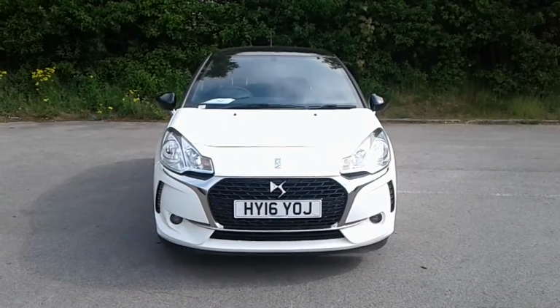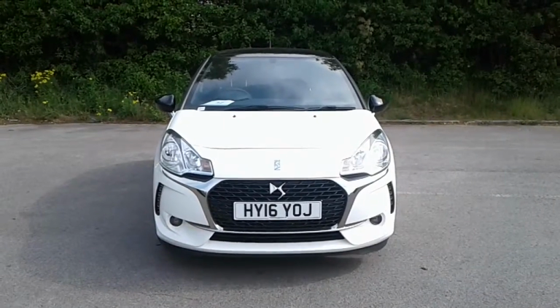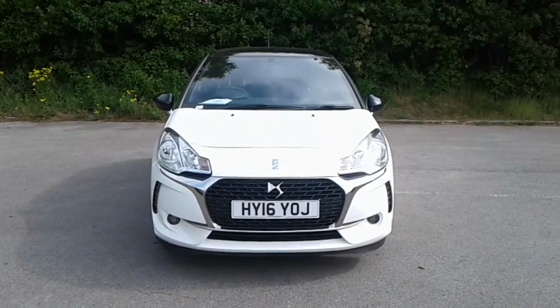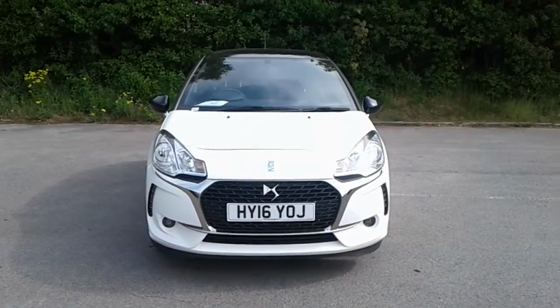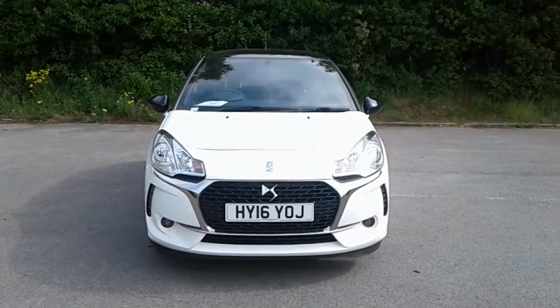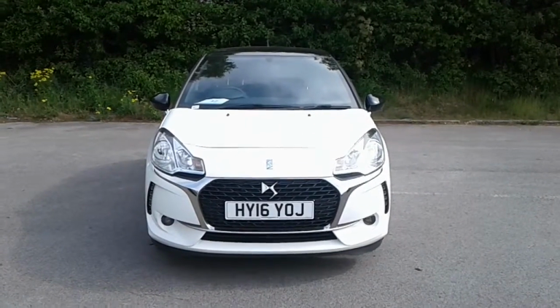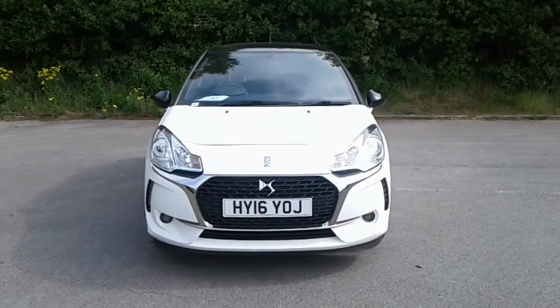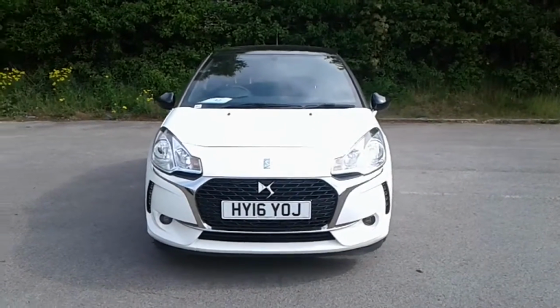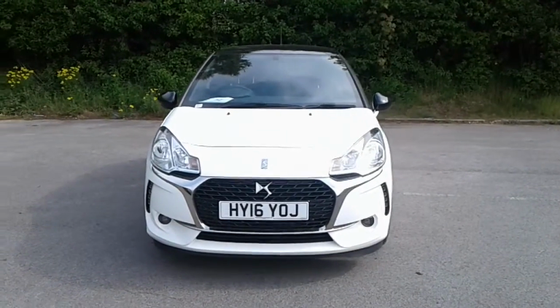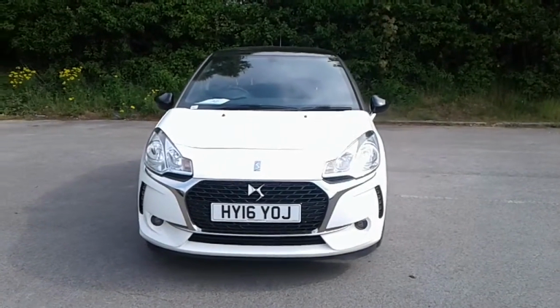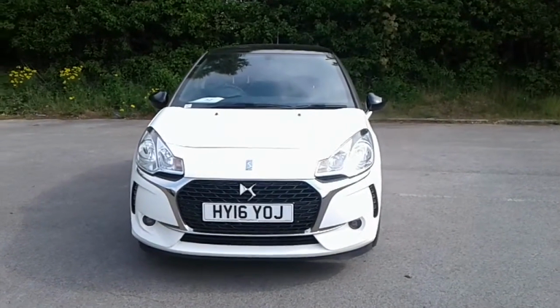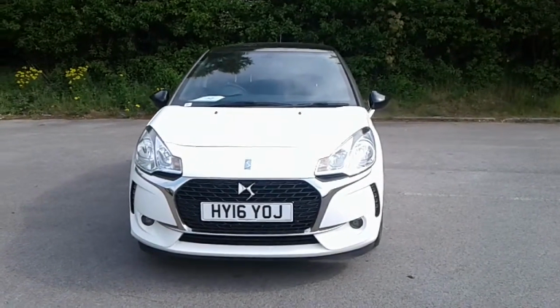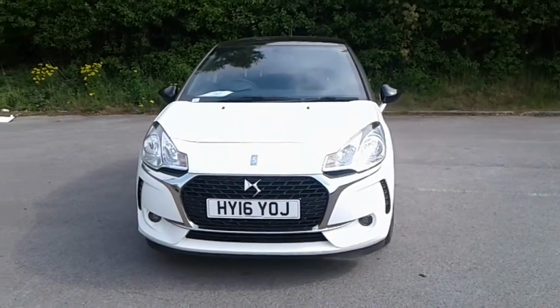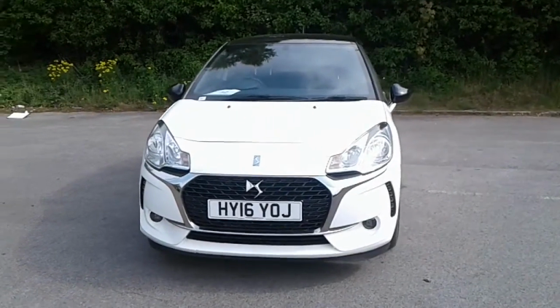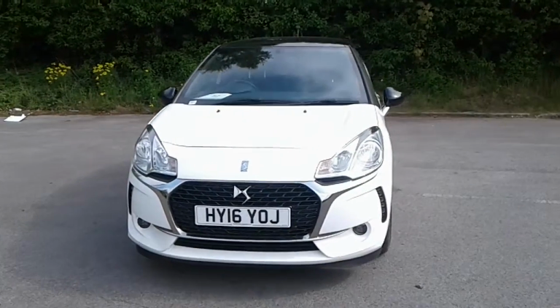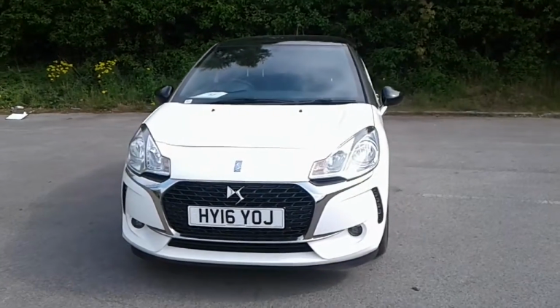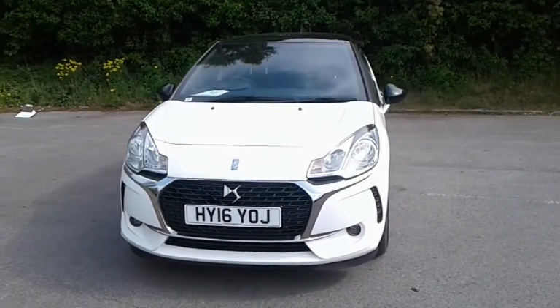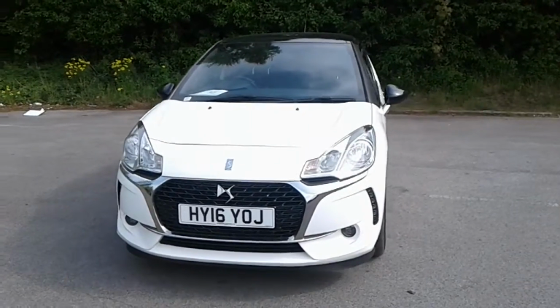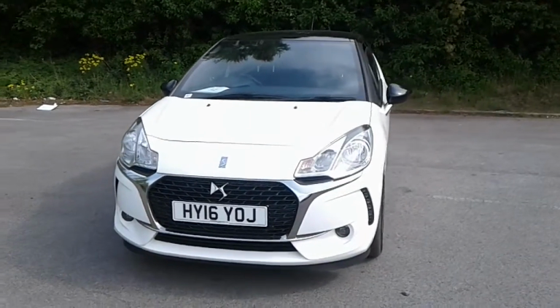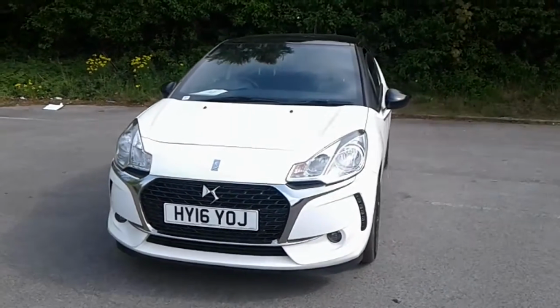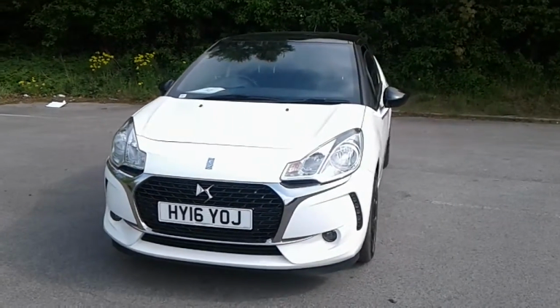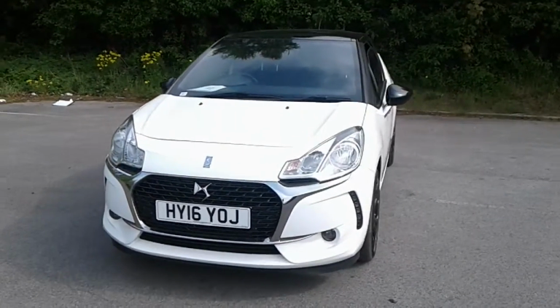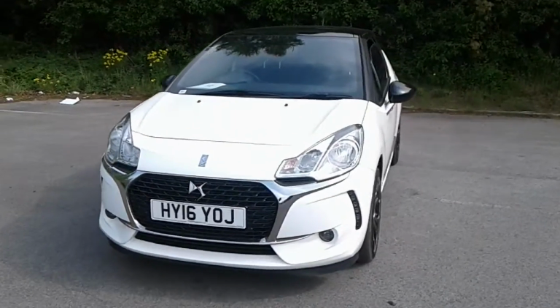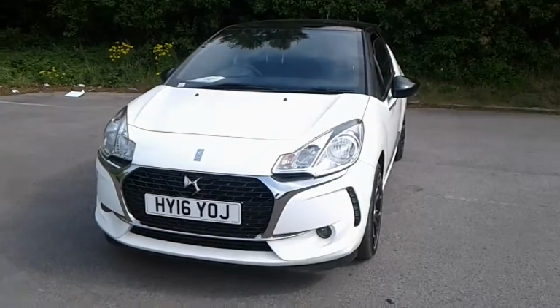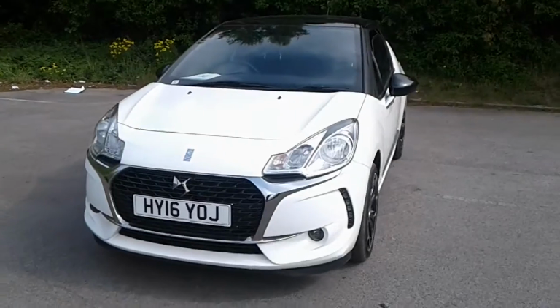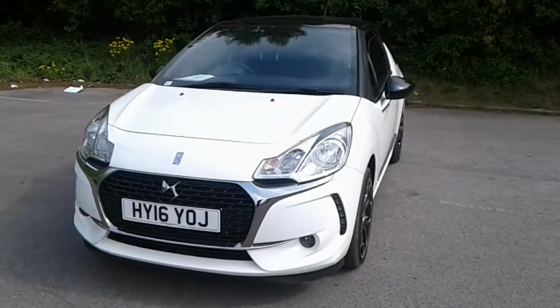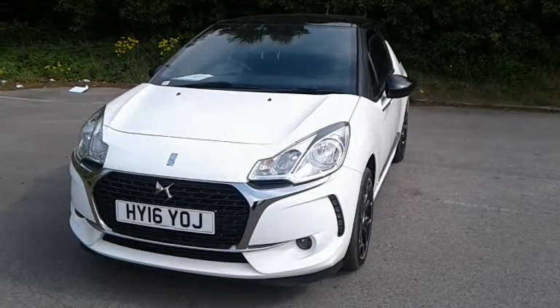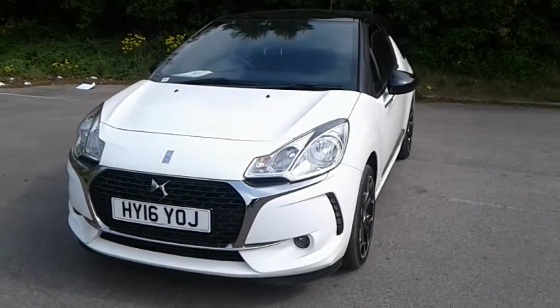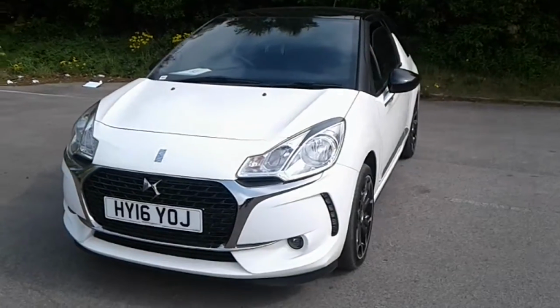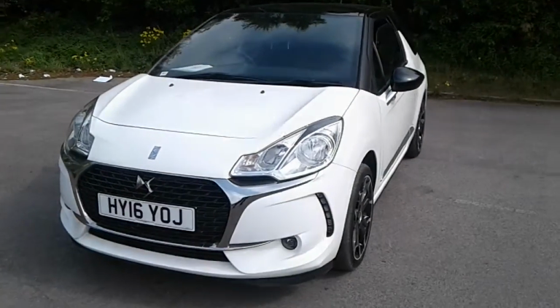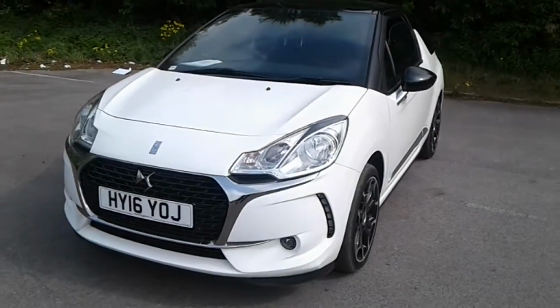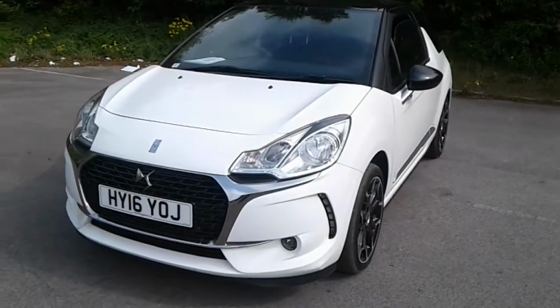Welcome to Pentagon Citroen at Lincoln Tritton Road. Here we have a 2016 Citroen DS3.